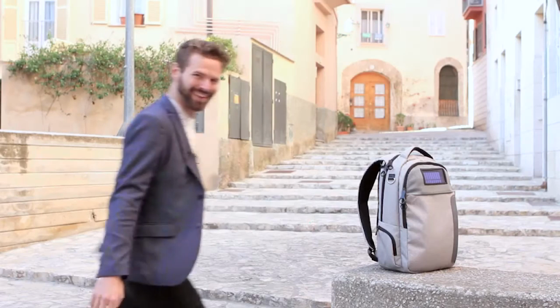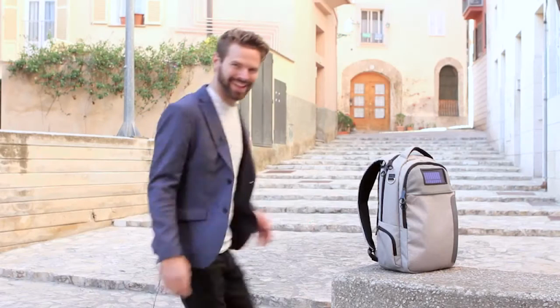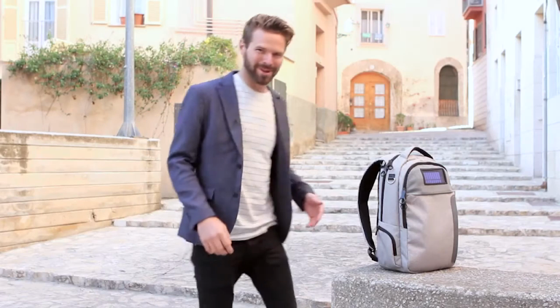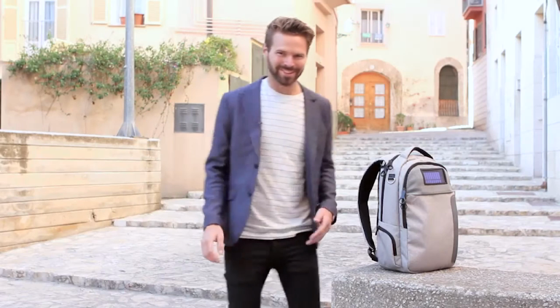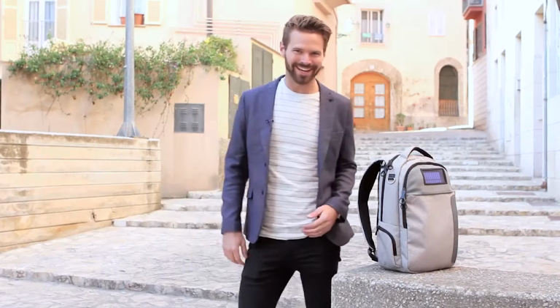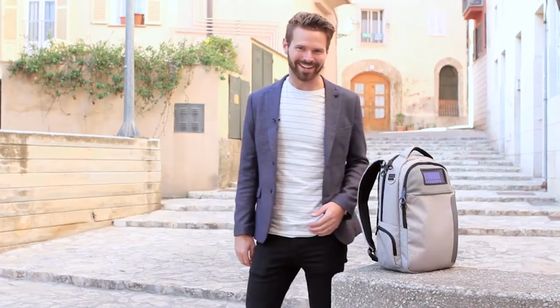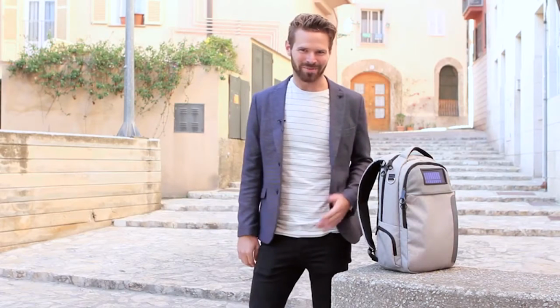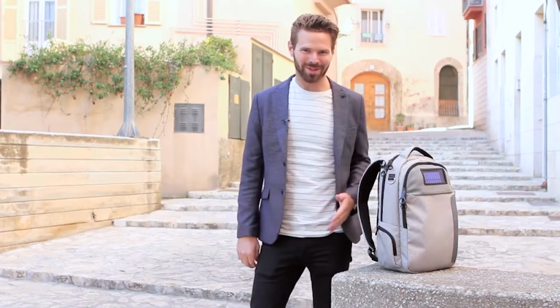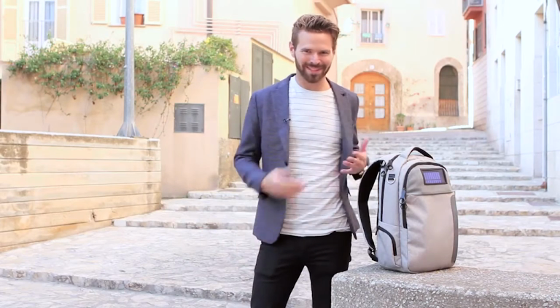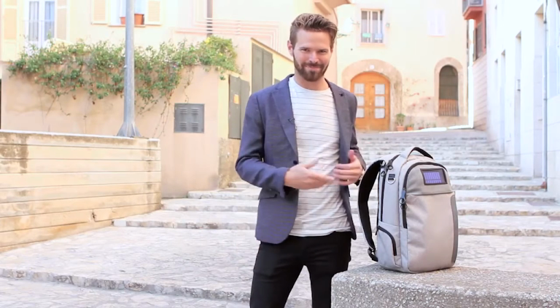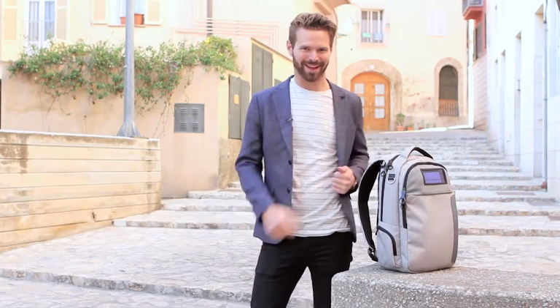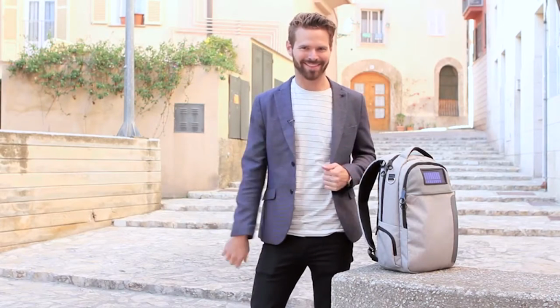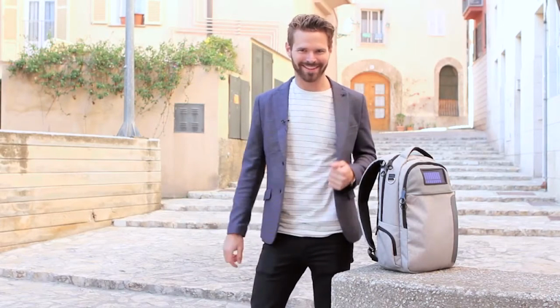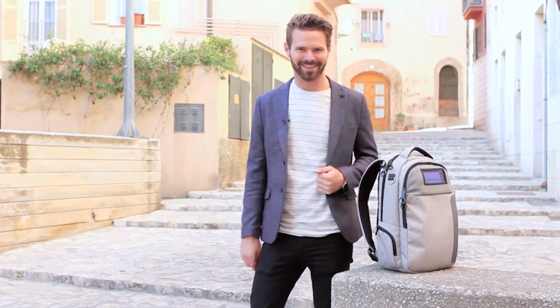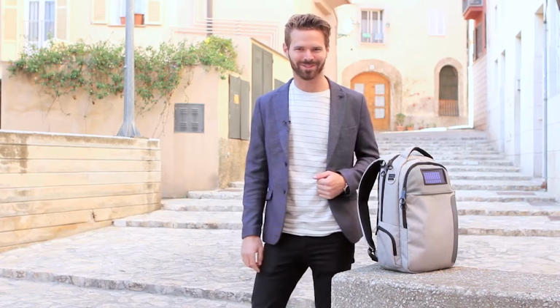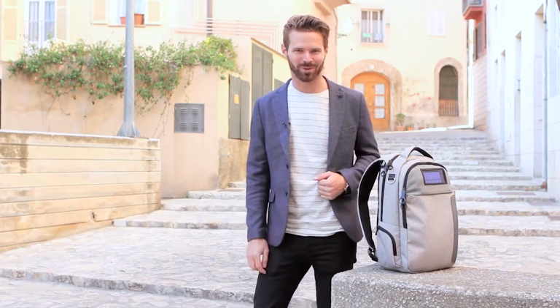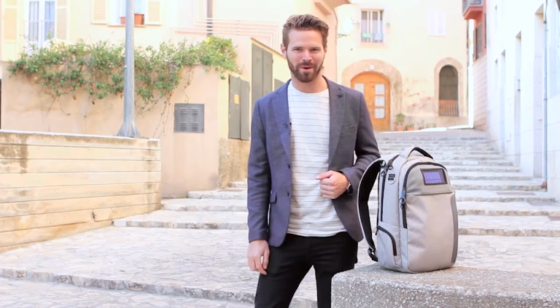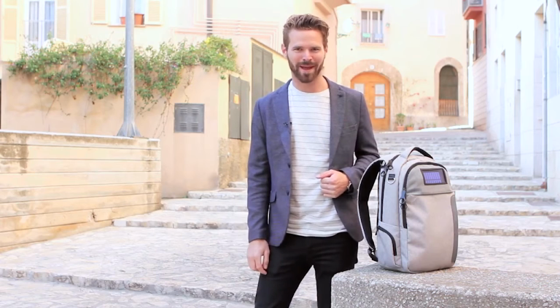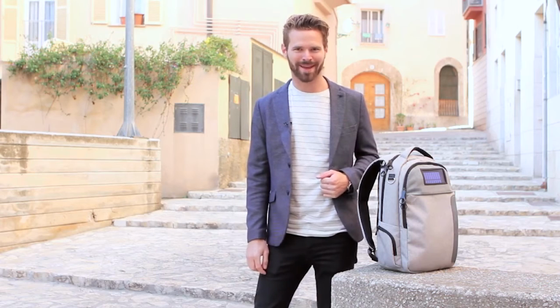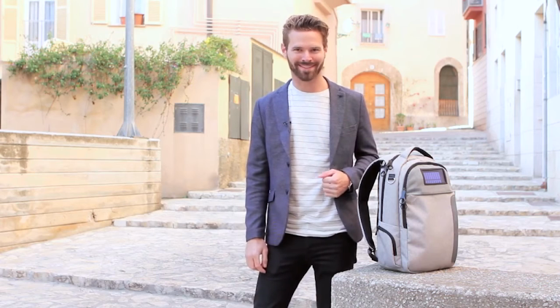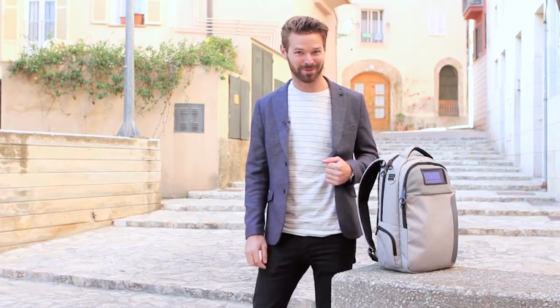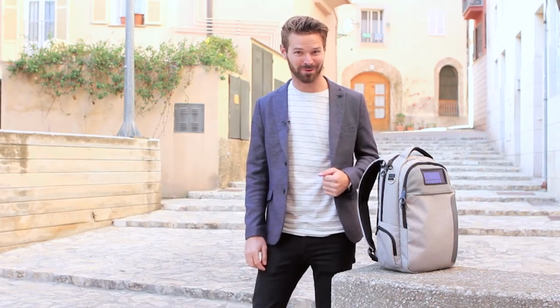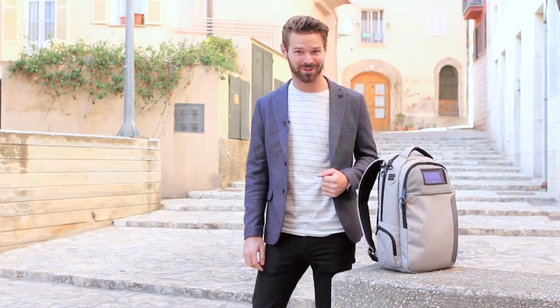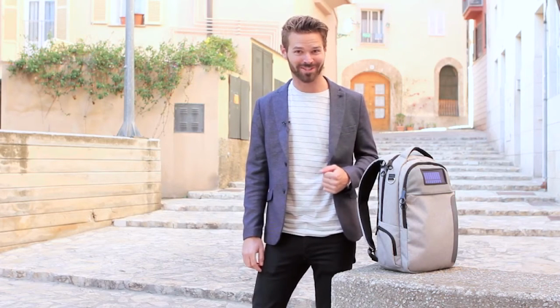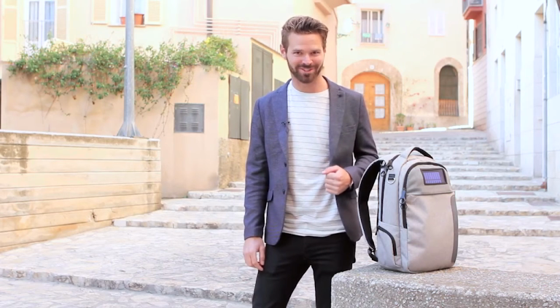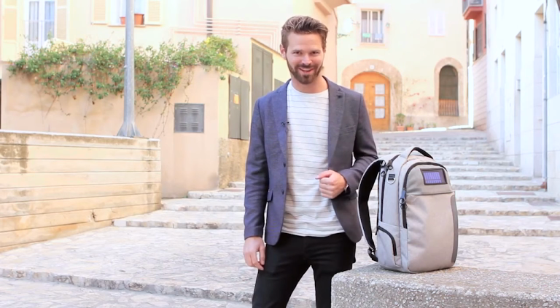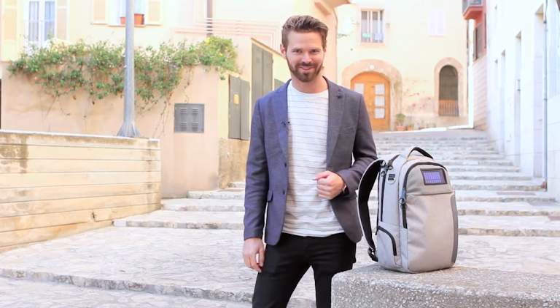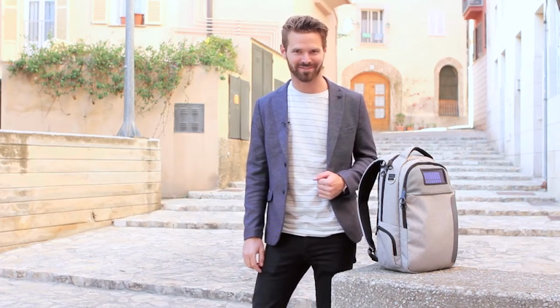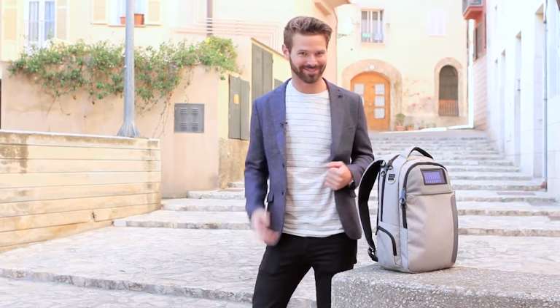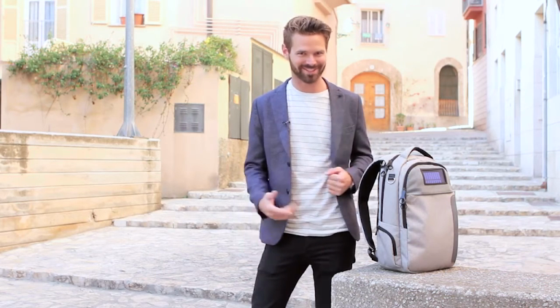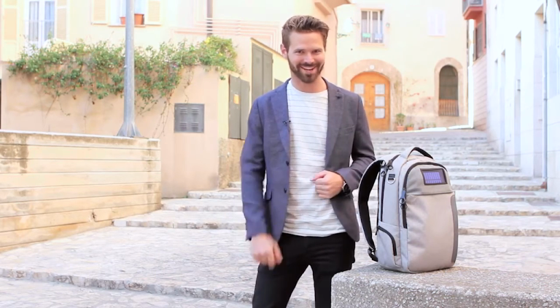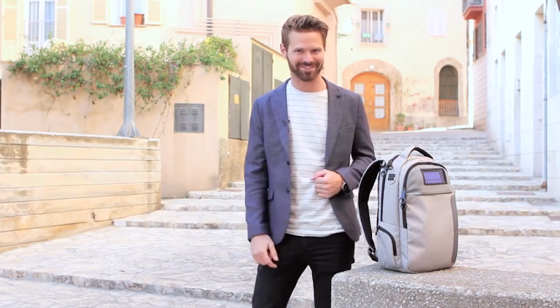Hey, I'm Adrian the Canadian, and welcome to Lifepack — the anti-theft solar powered backpack that keeps your phone charged and your stuff safe. Let's check it out.